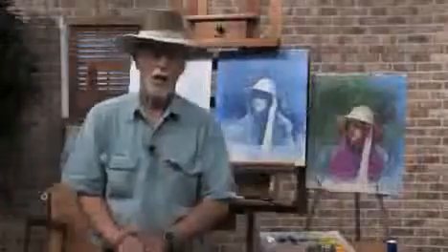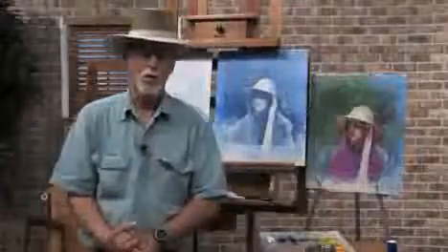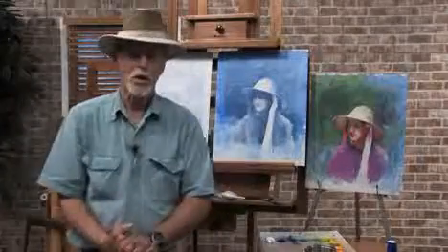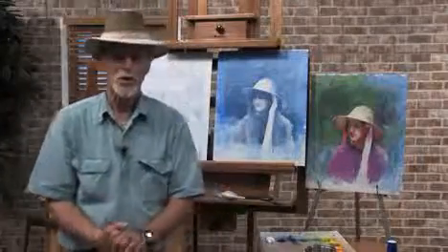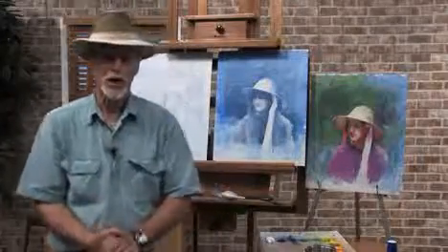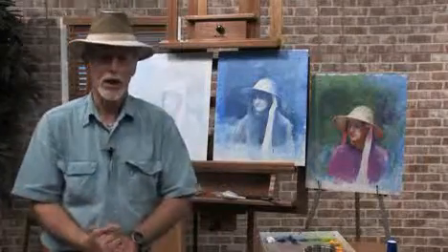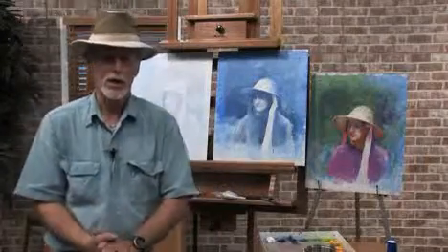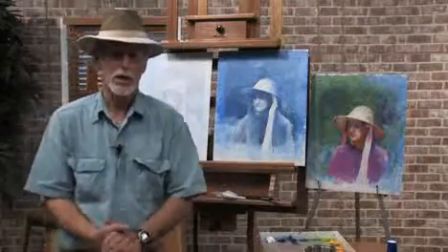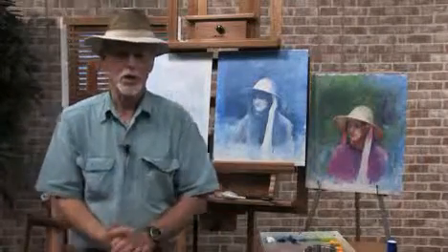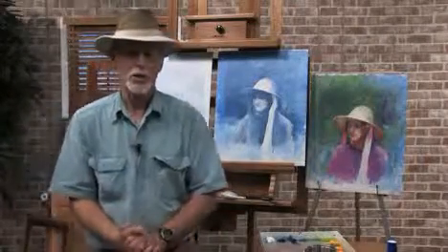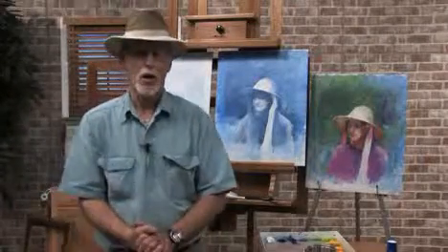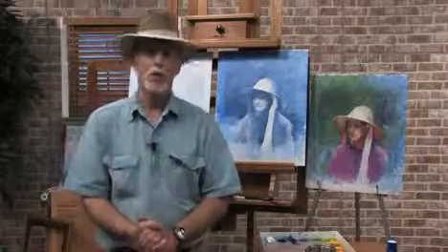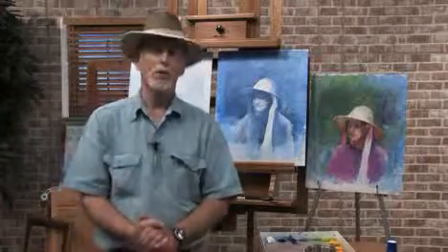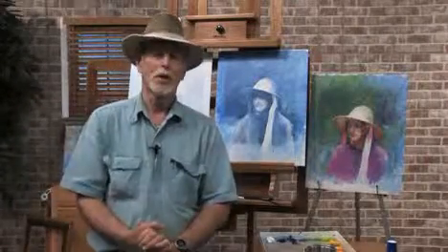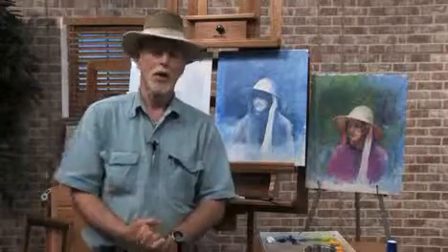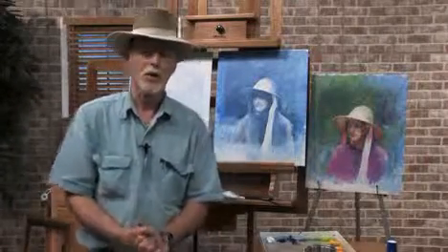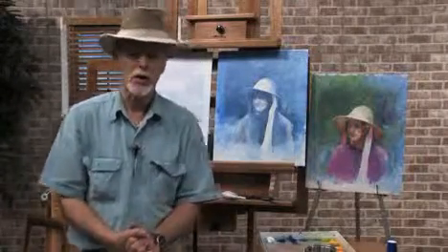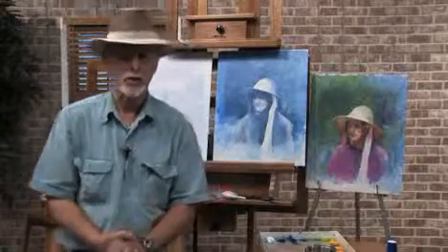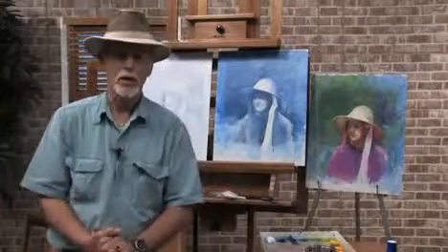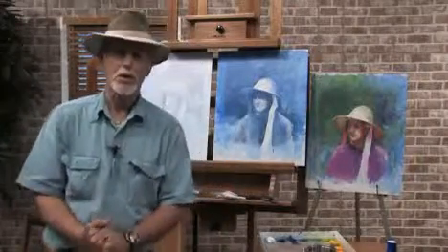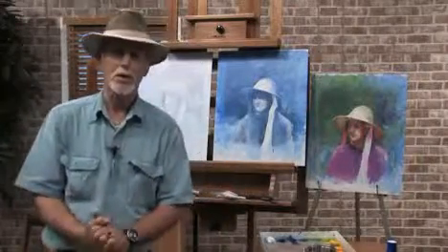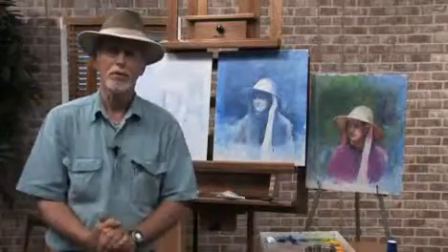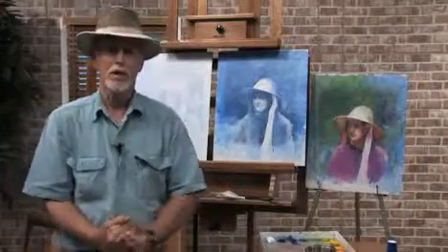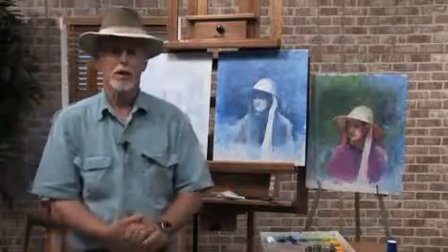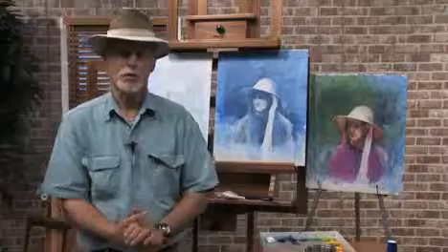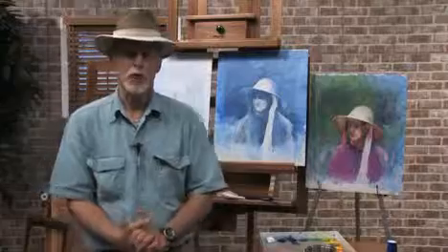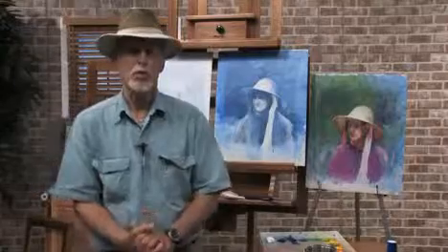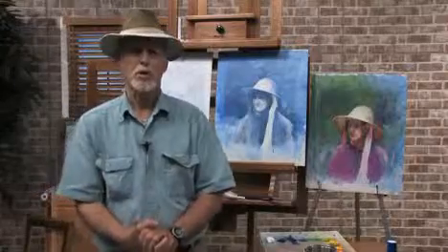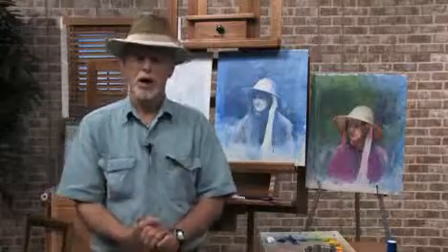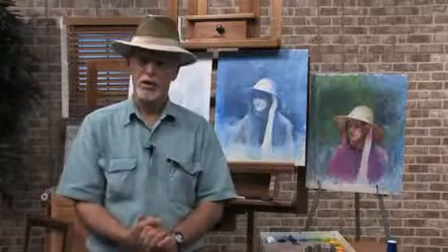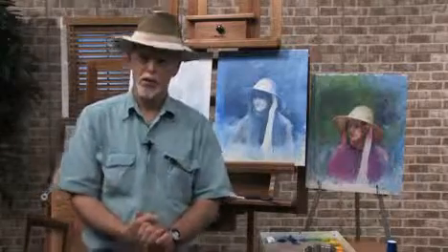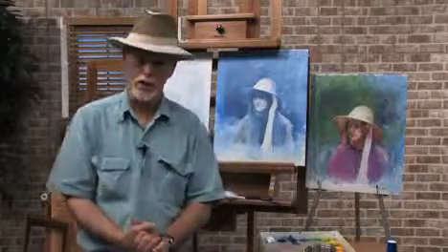Hi, my name is Dick Ensign, I'm a Tennessee artist. Today you're going to get a free lesson, and I'm going to take you through the mechanics of painting.